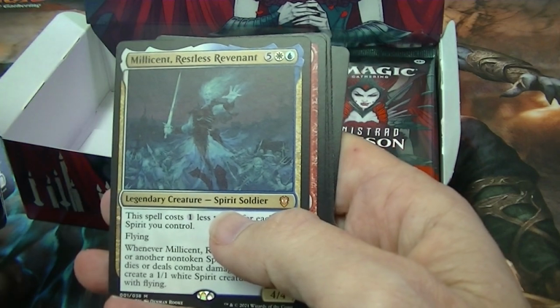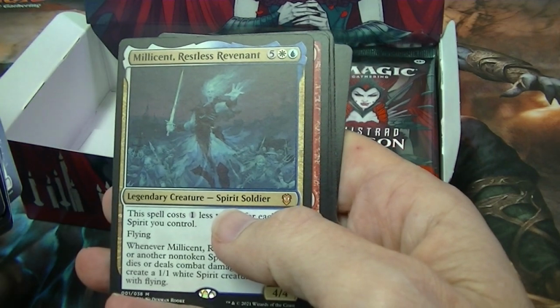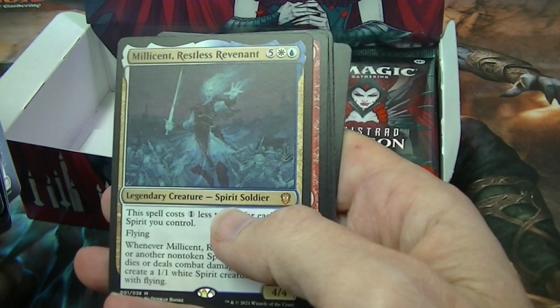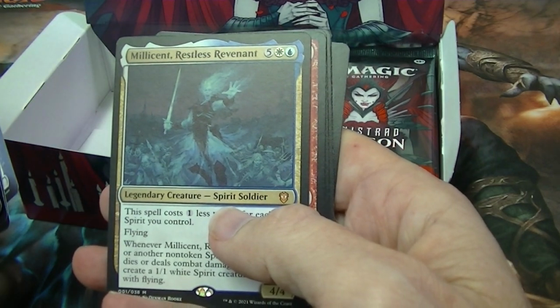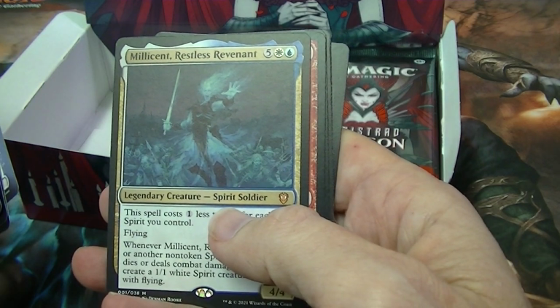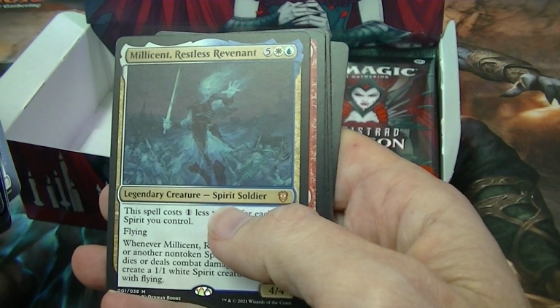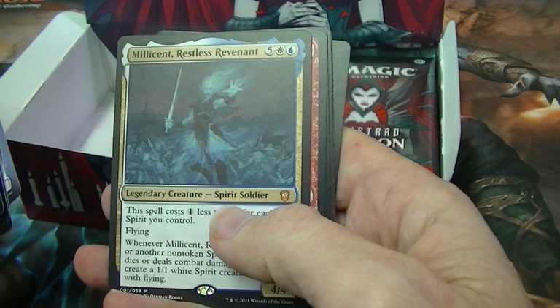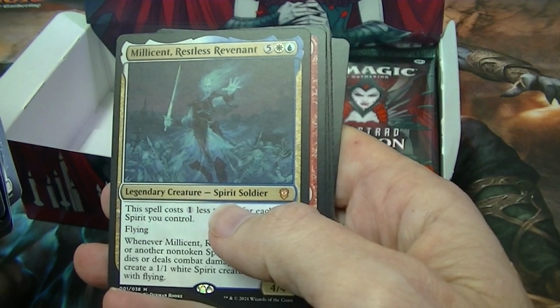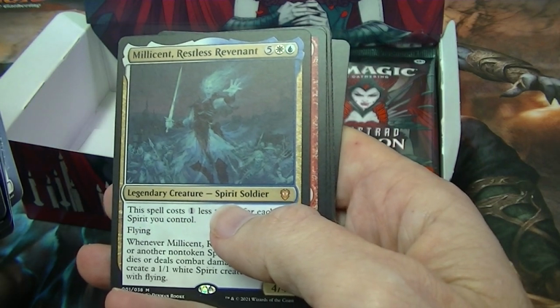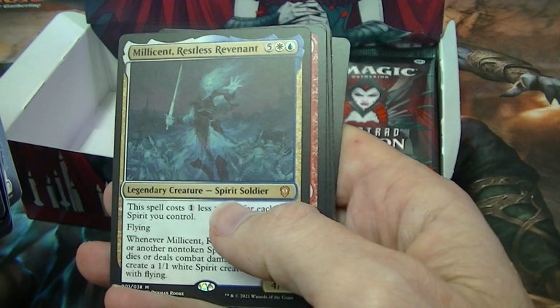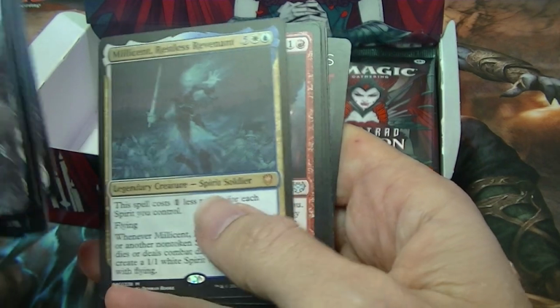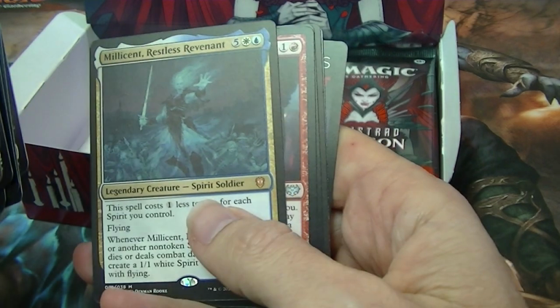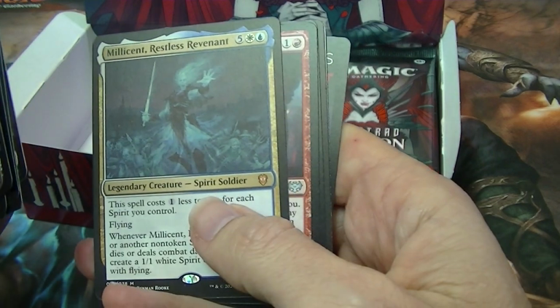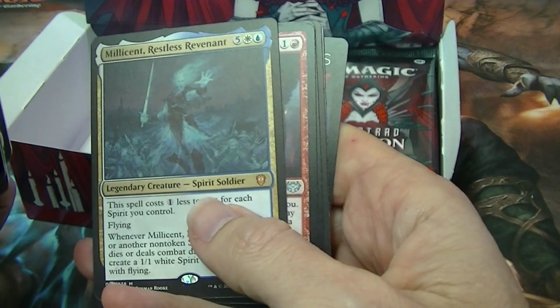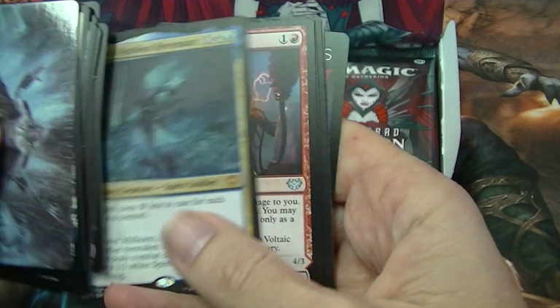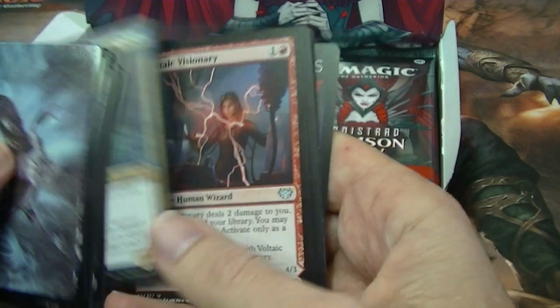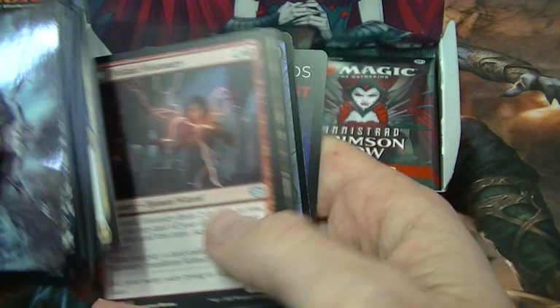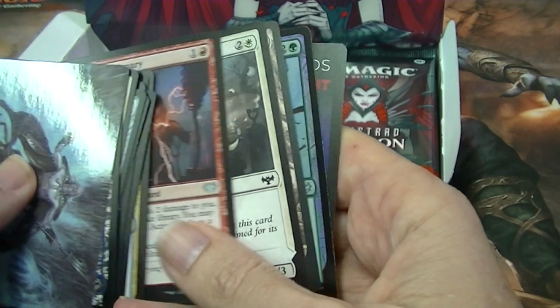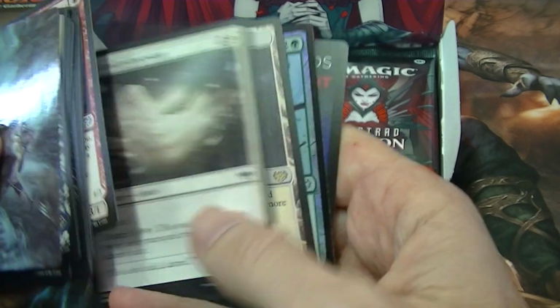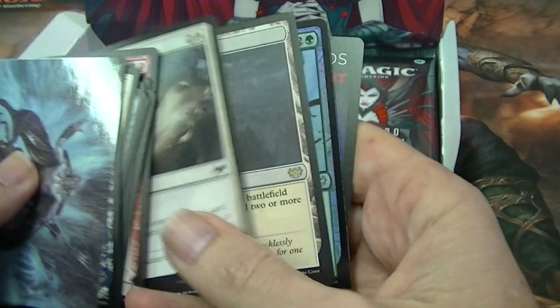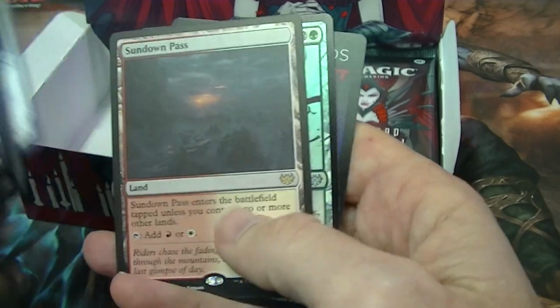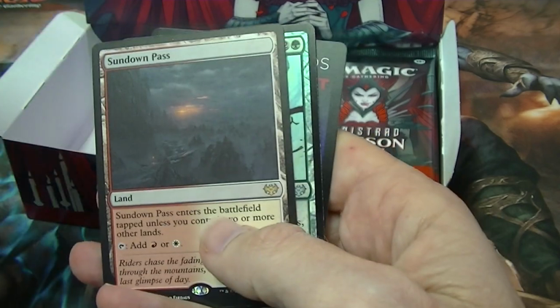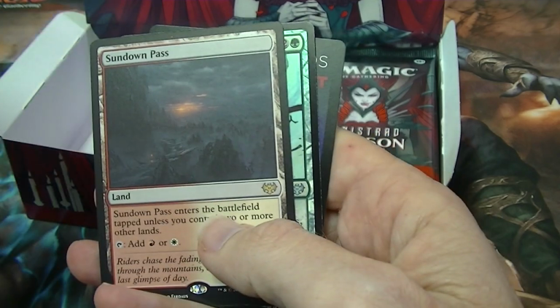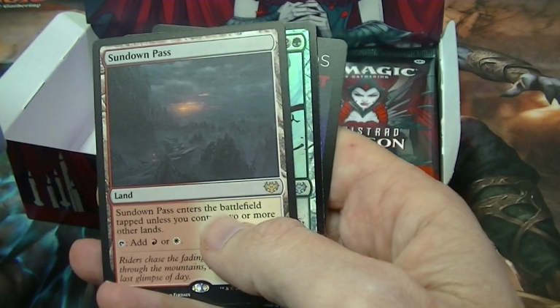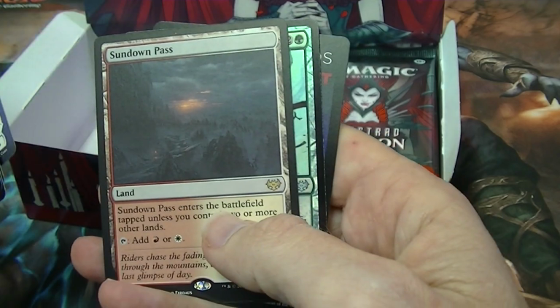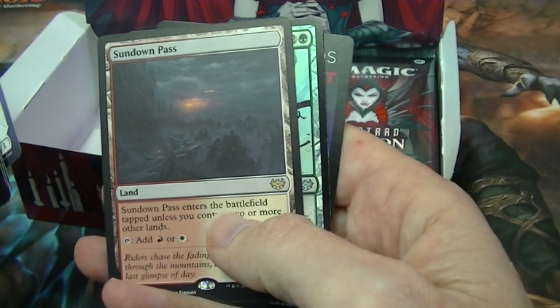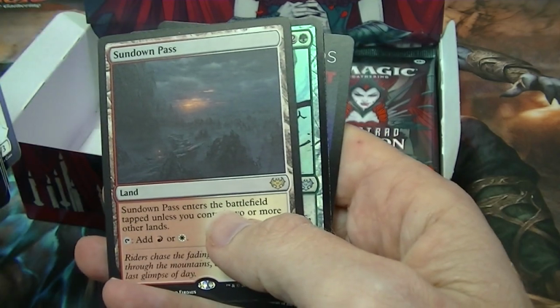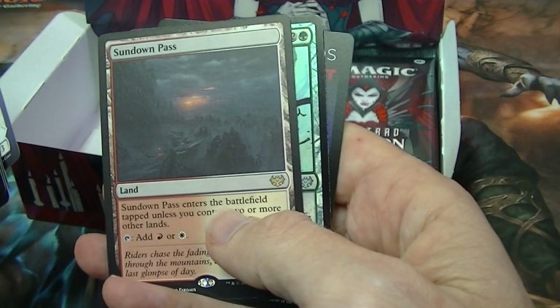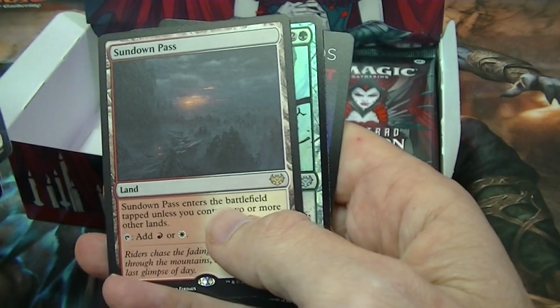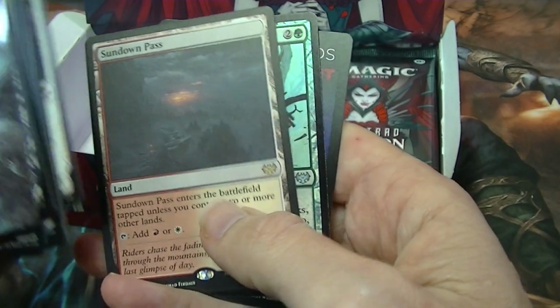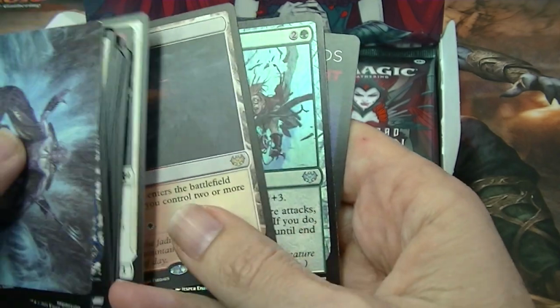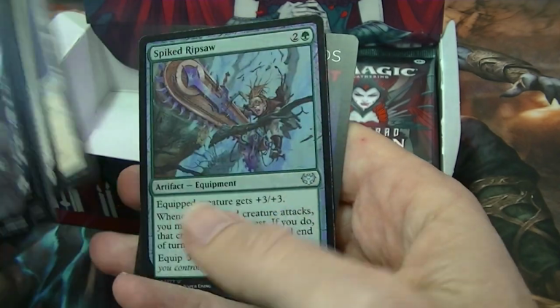Millicent, Restless Revenant for your mythic — a middle-of-the-pack mythic. Sundown Pass for a rare — another land.